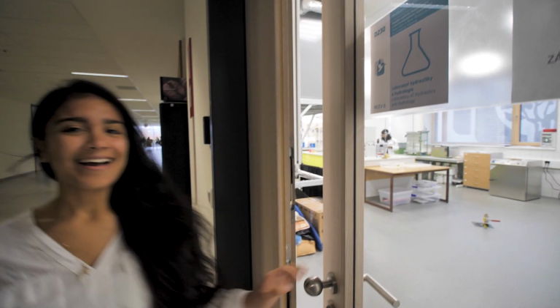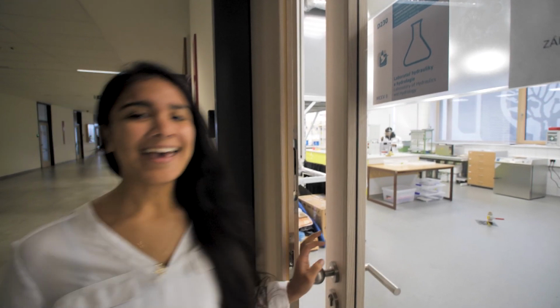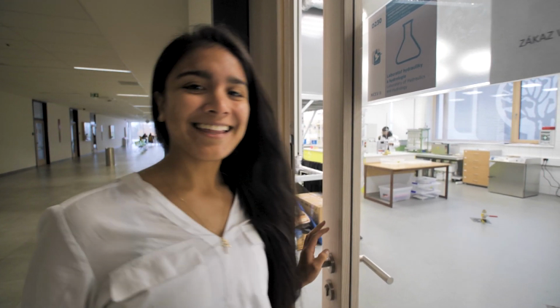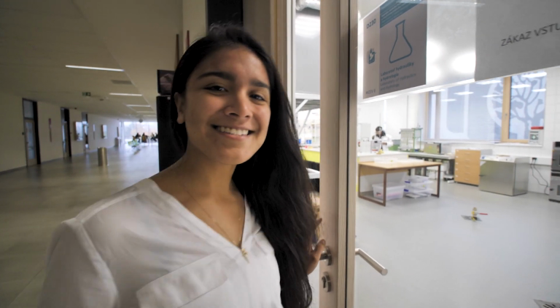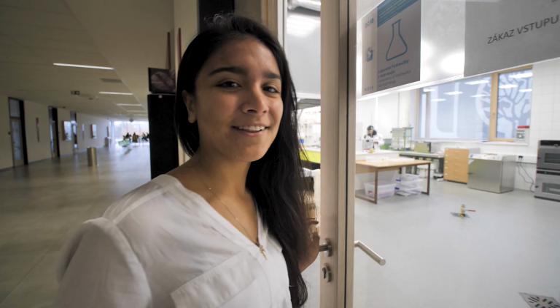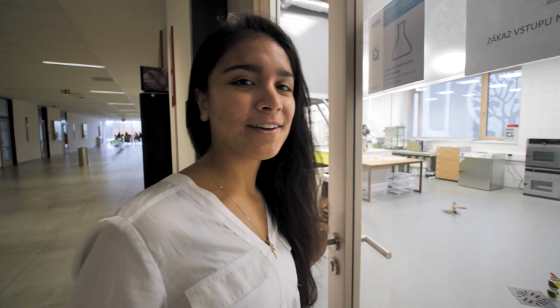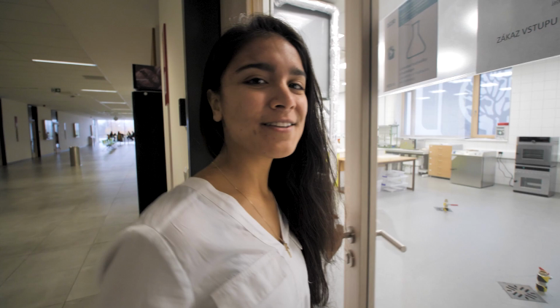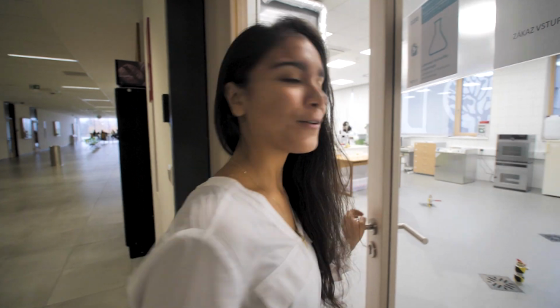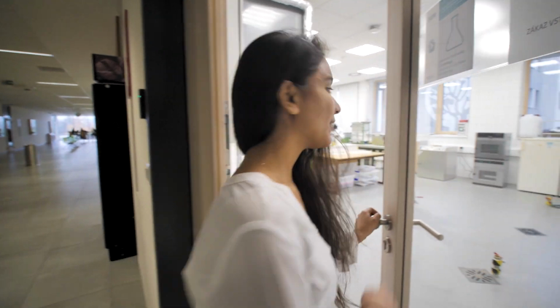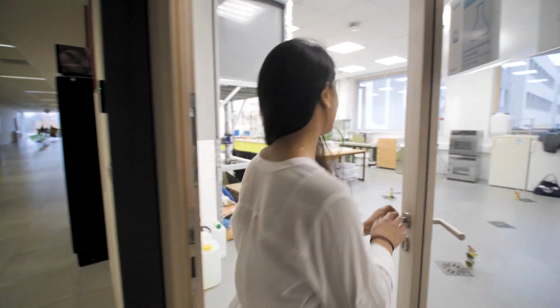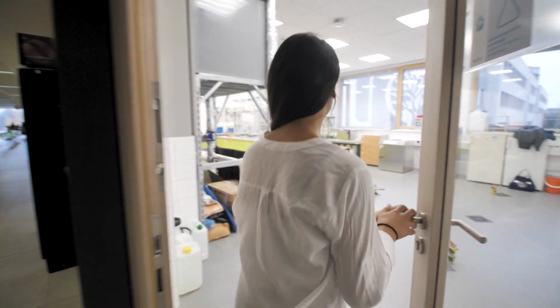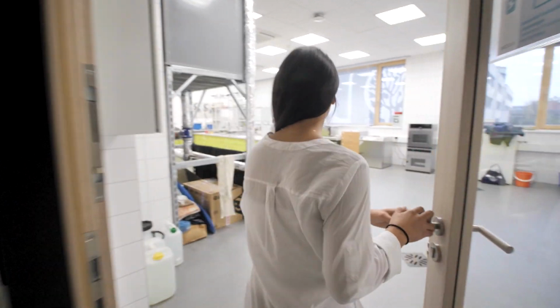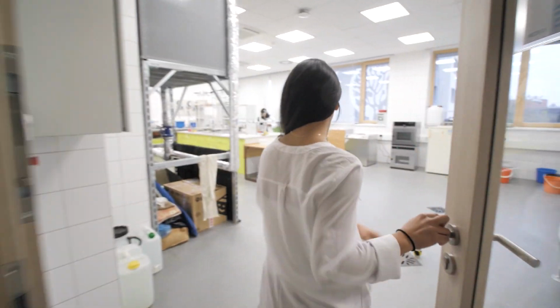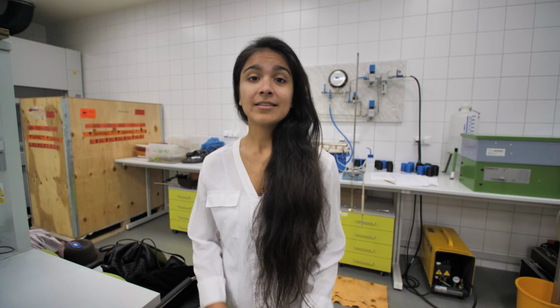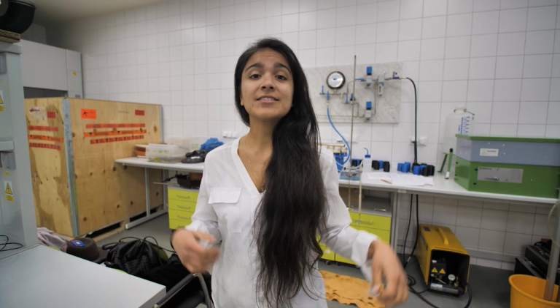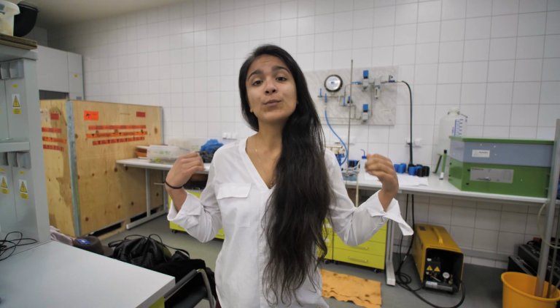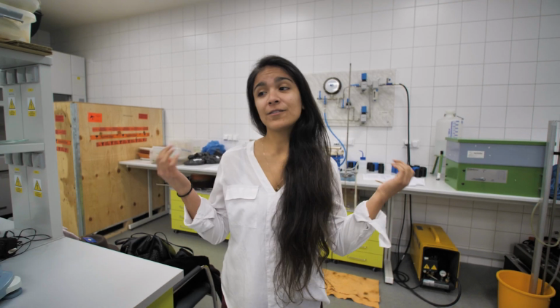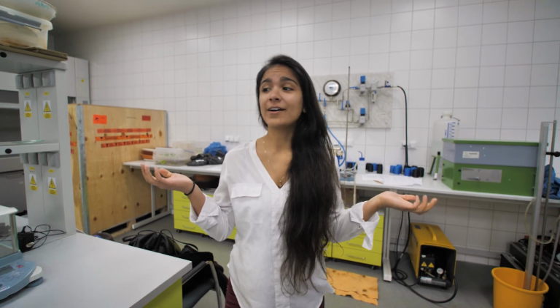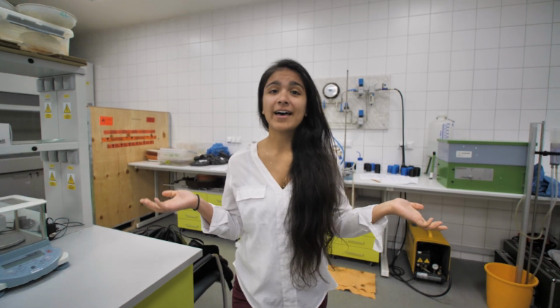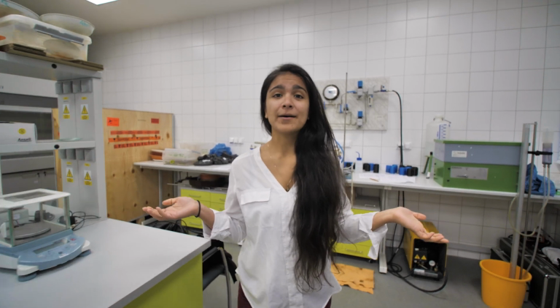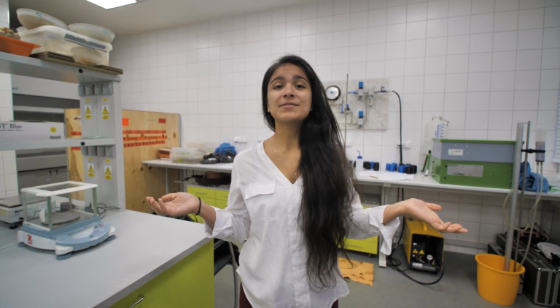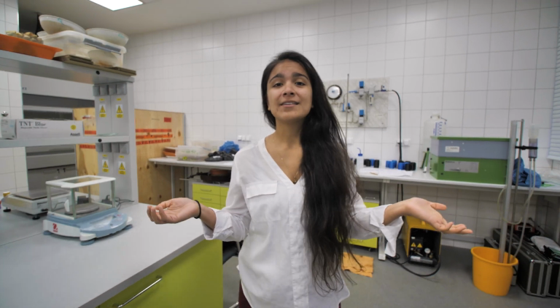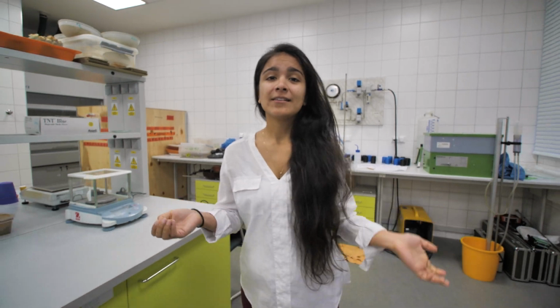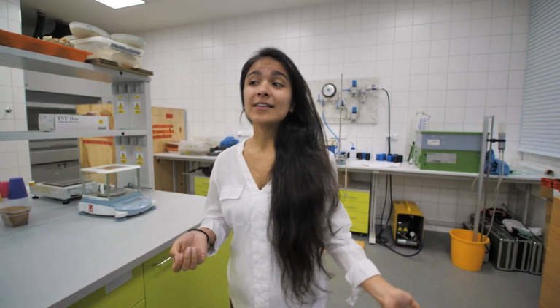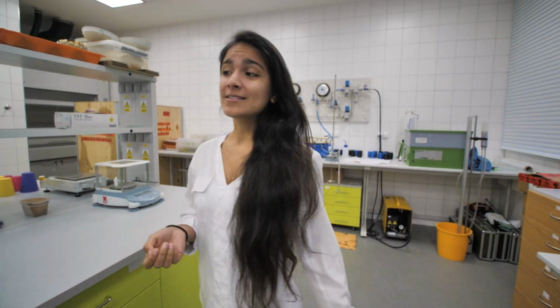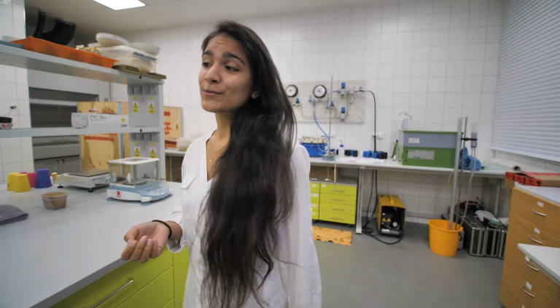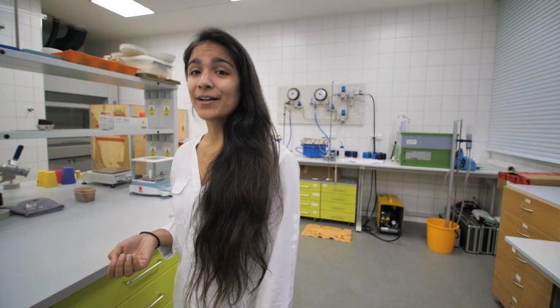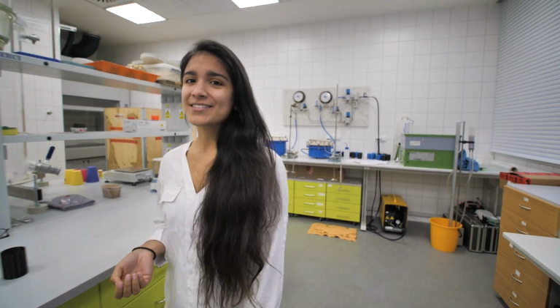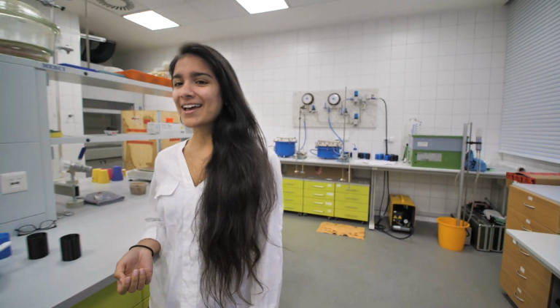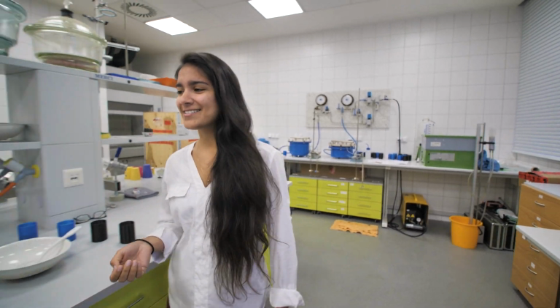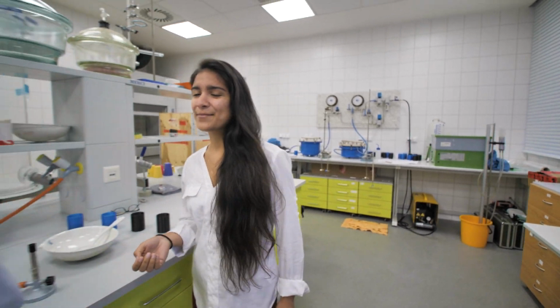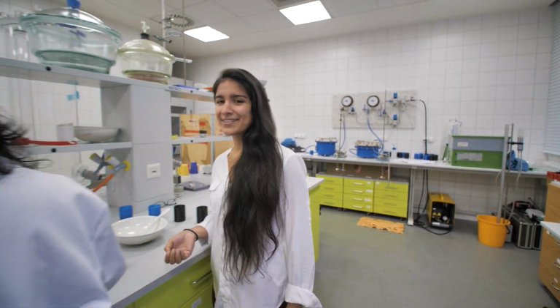Let's take a look in this door. This is one of our labs. This is where all the science happens.